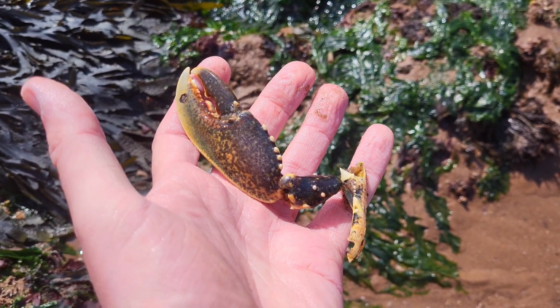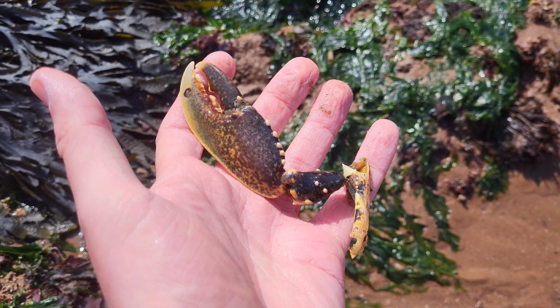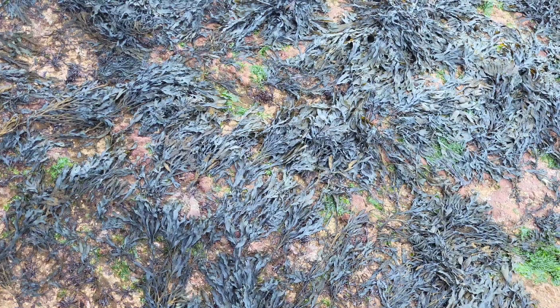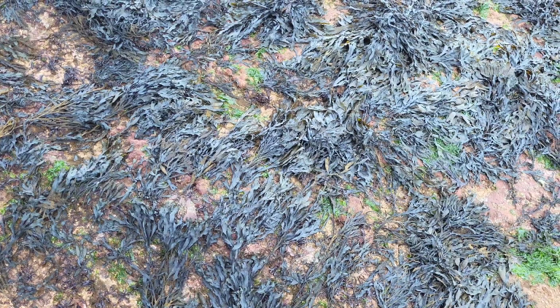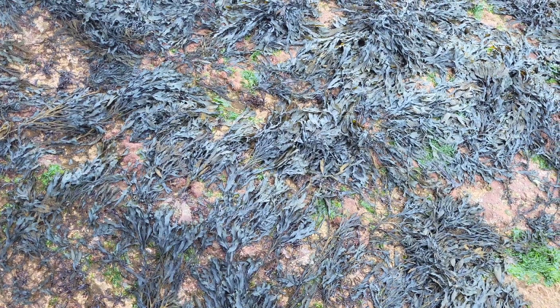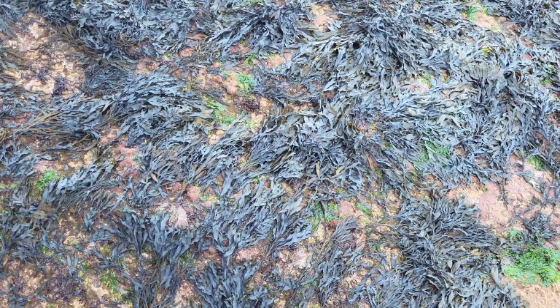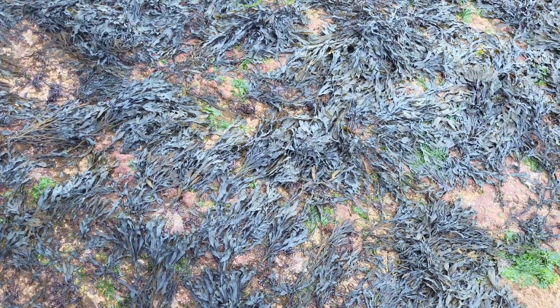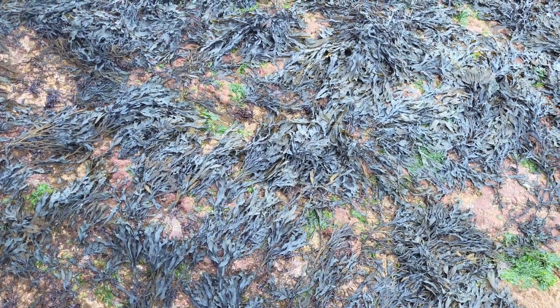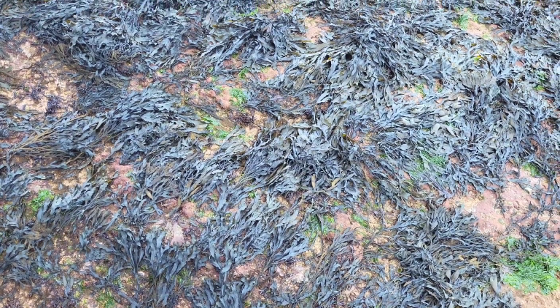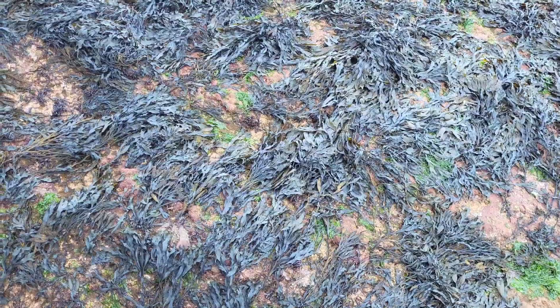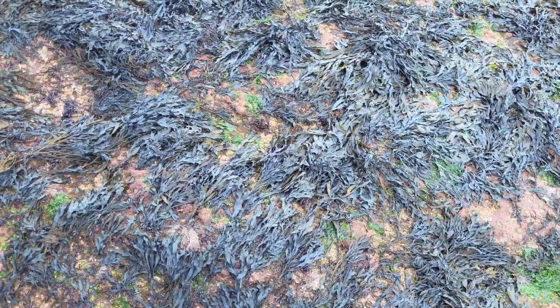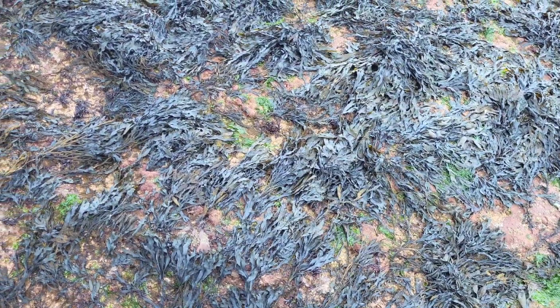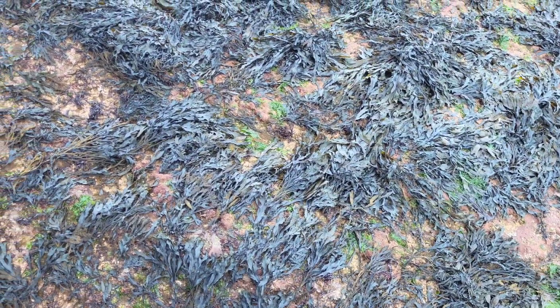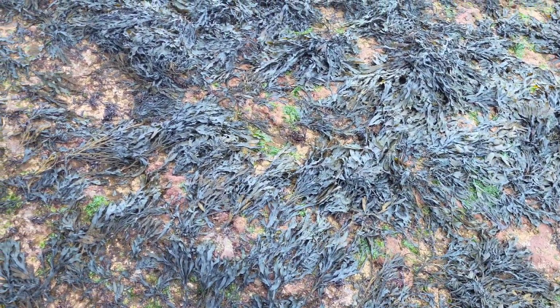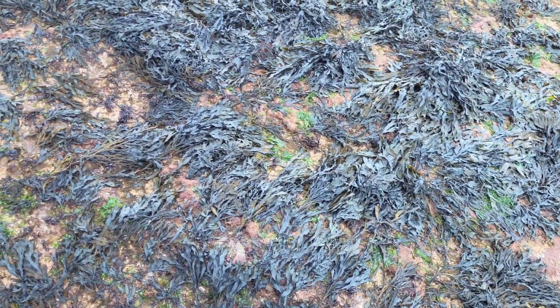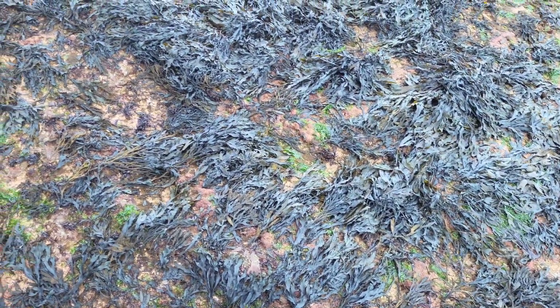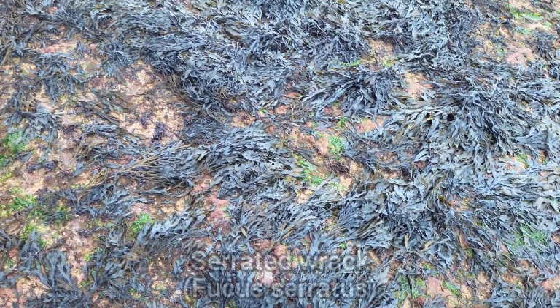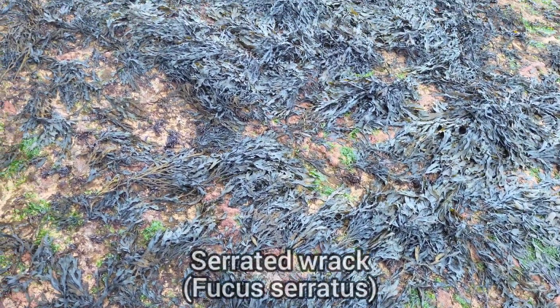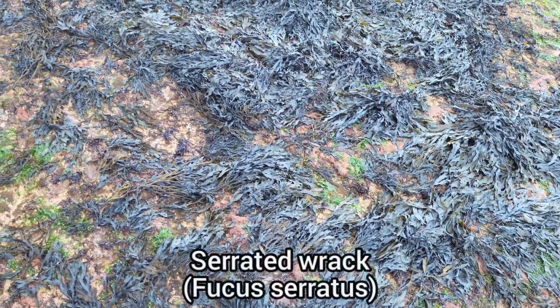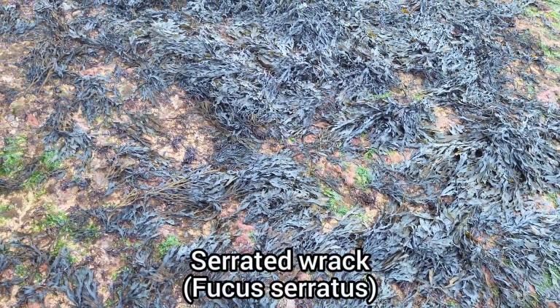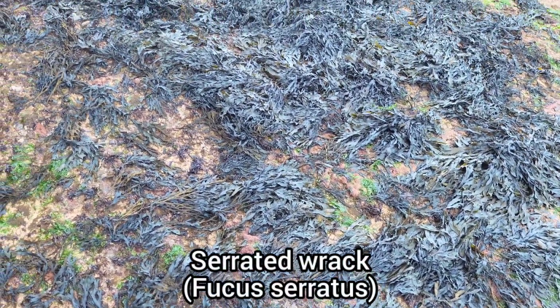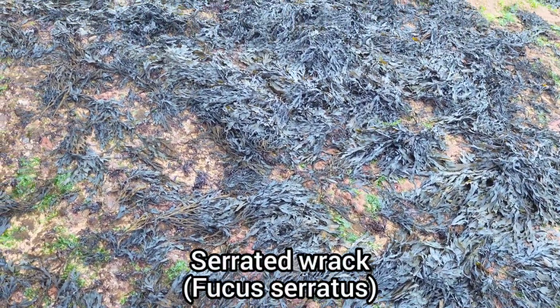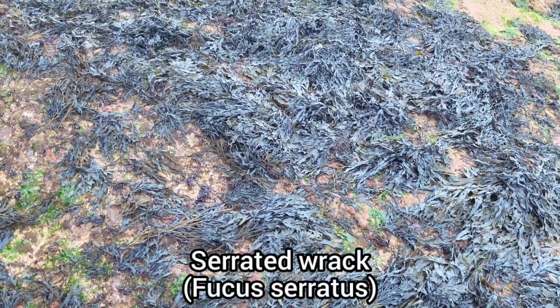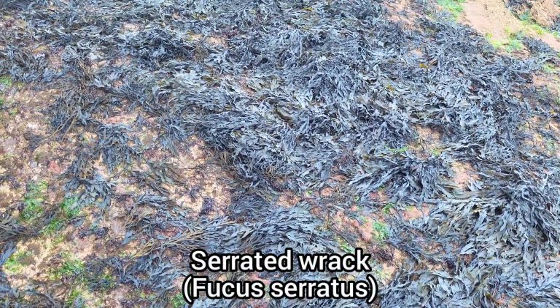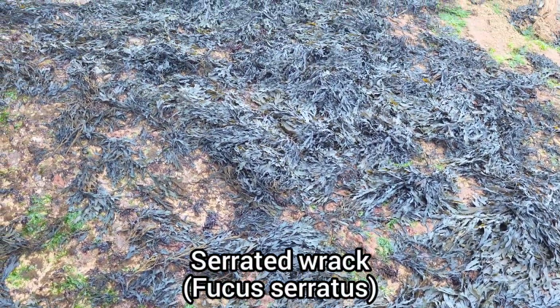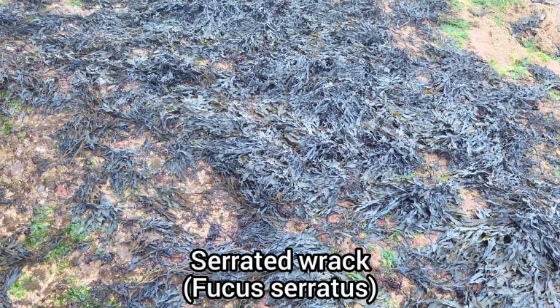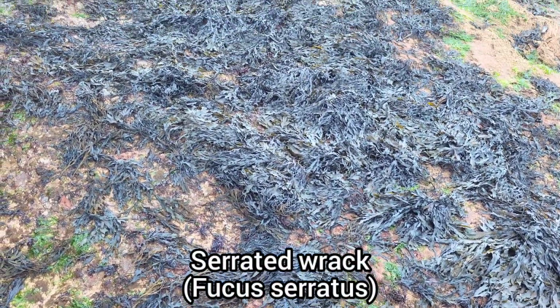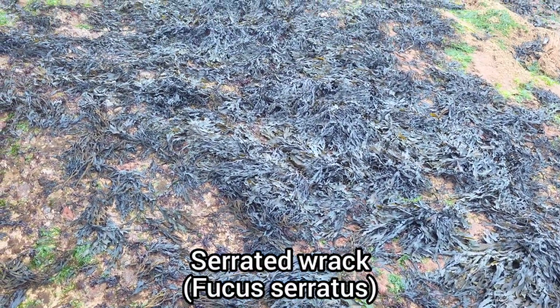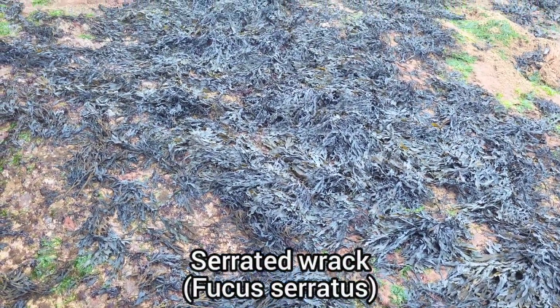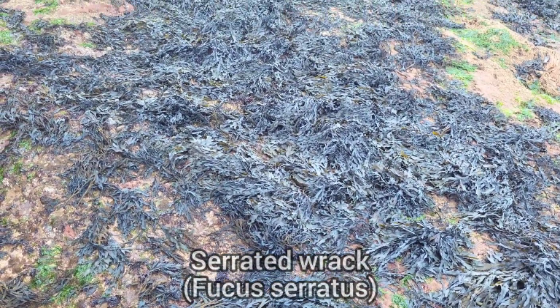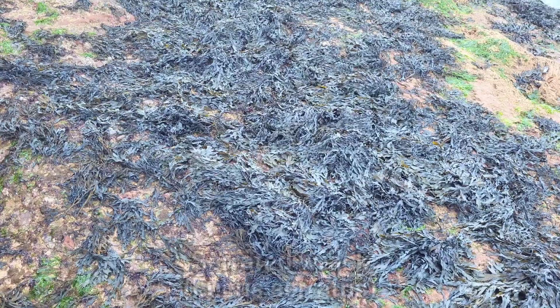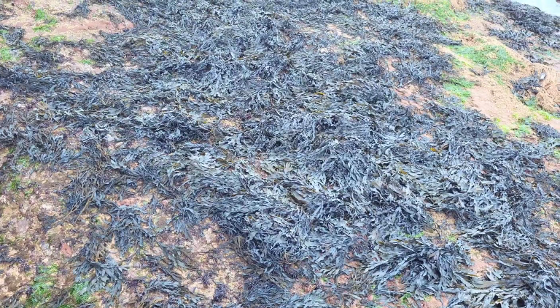Like other beaches around the UK, serrated wrack dominates the rocks and rock pools of Dawlish Warren.